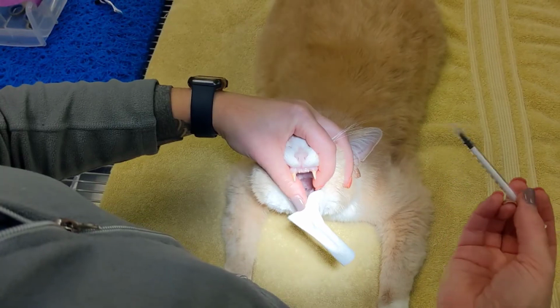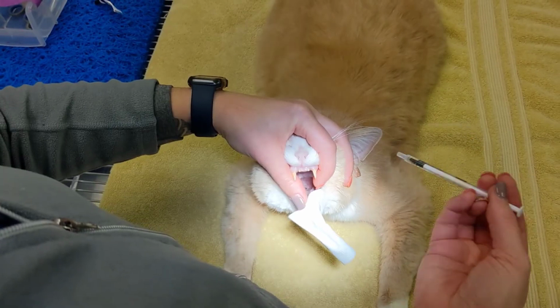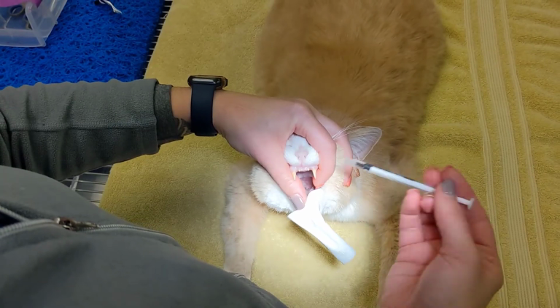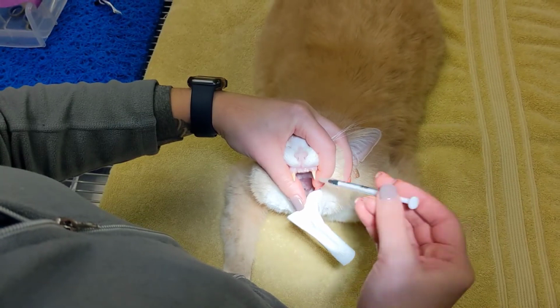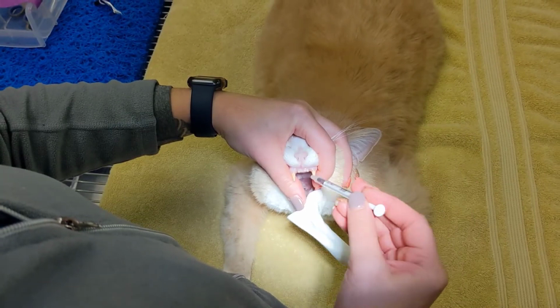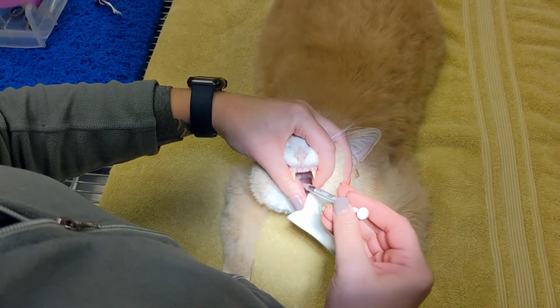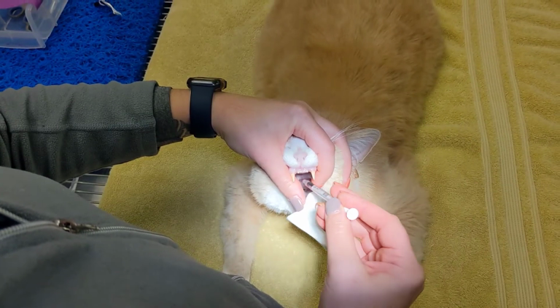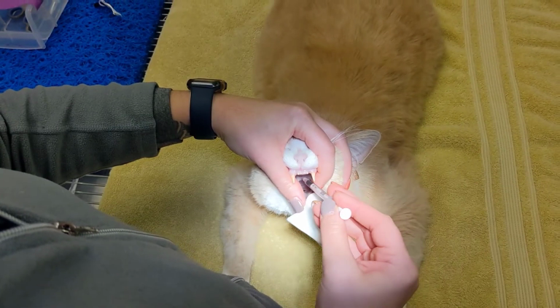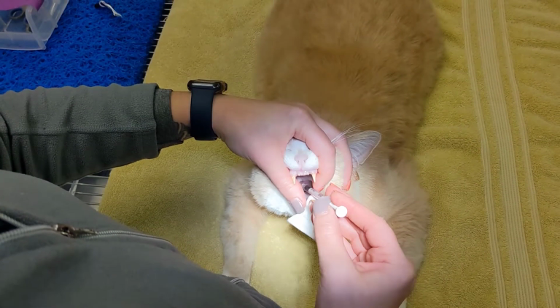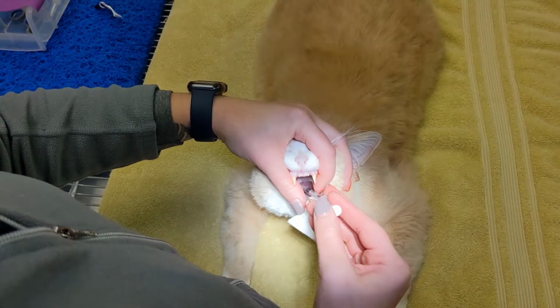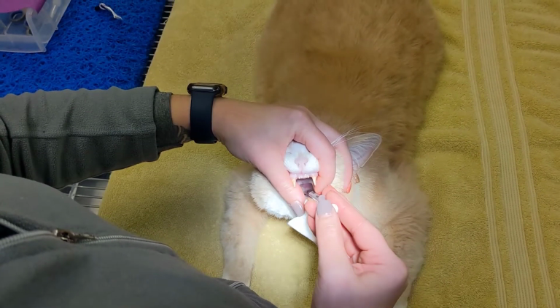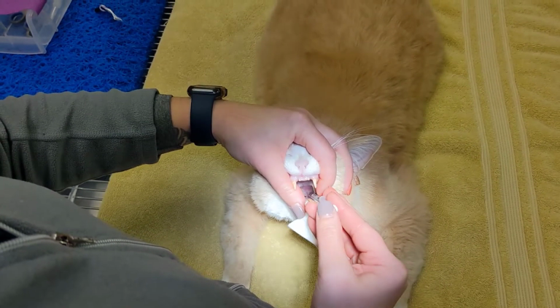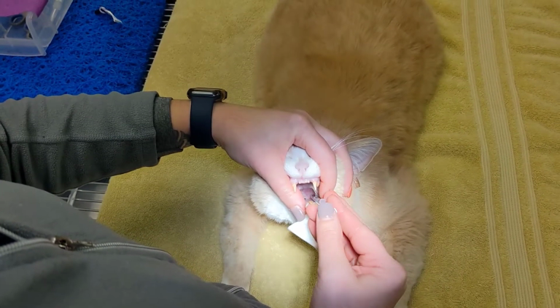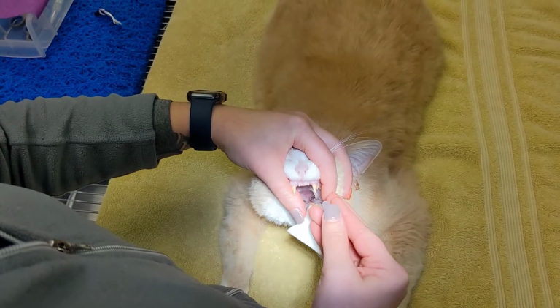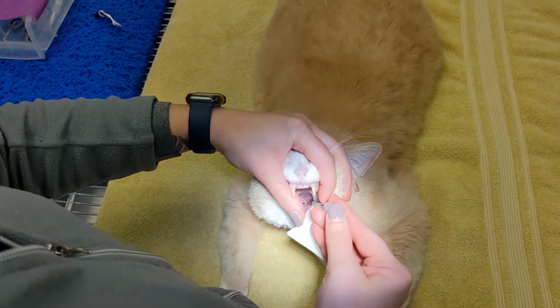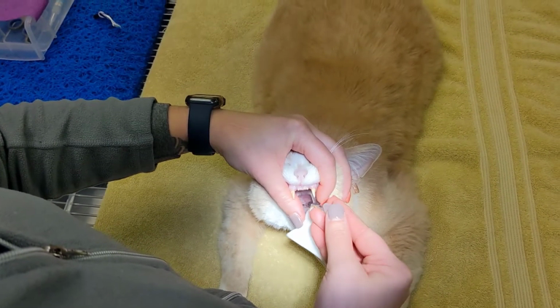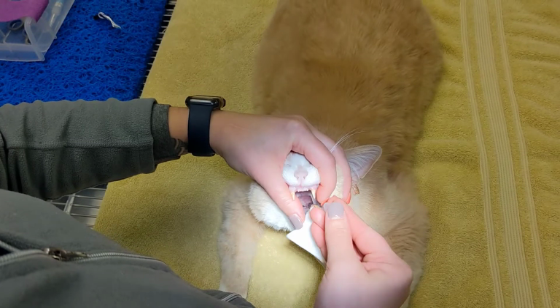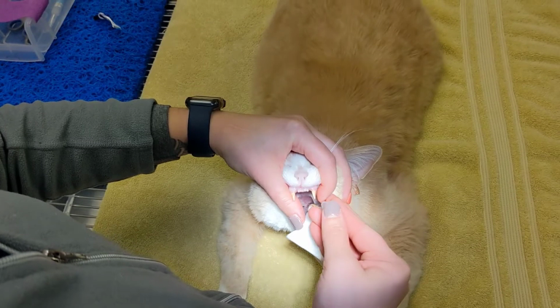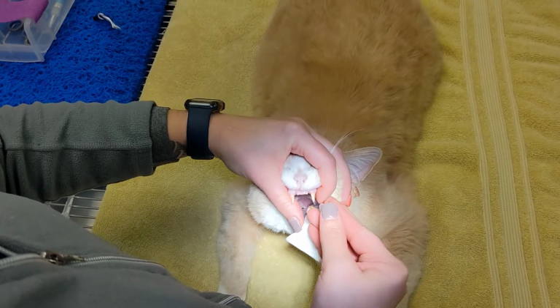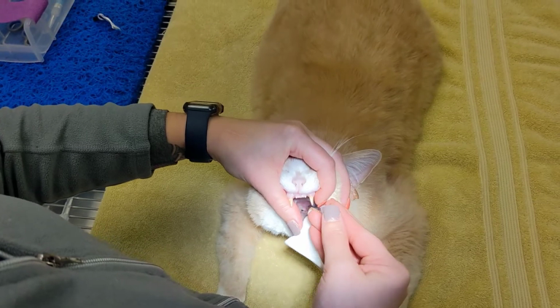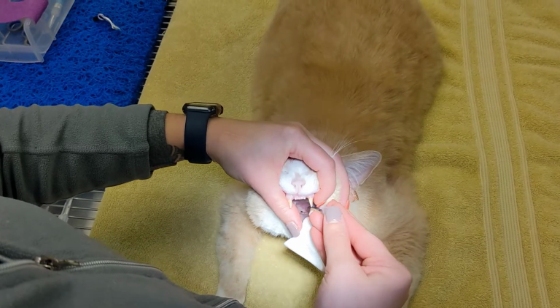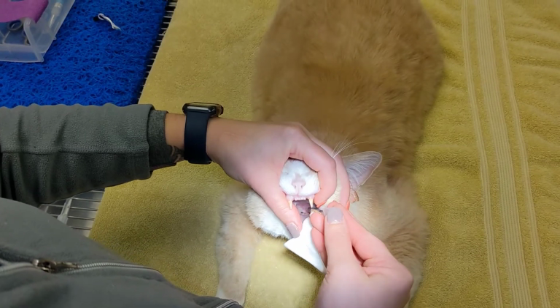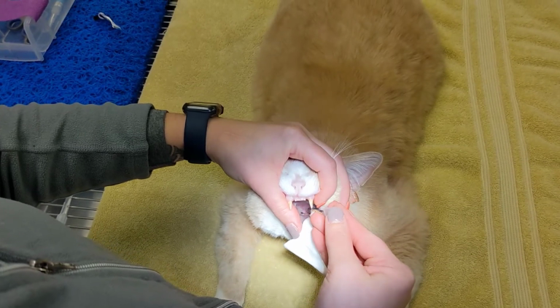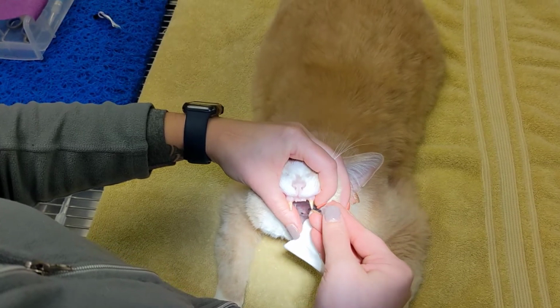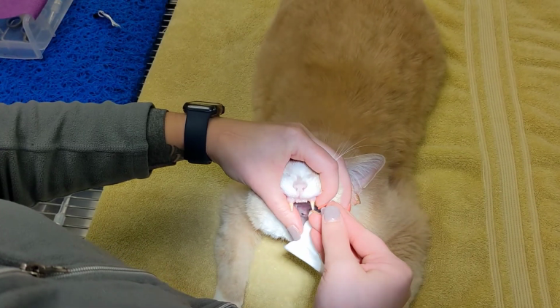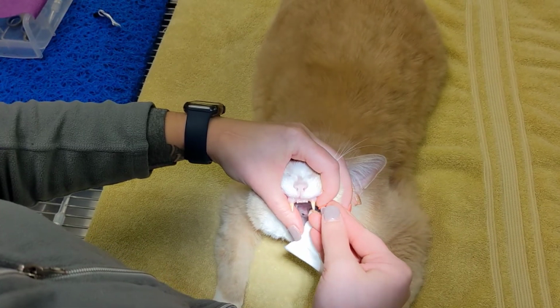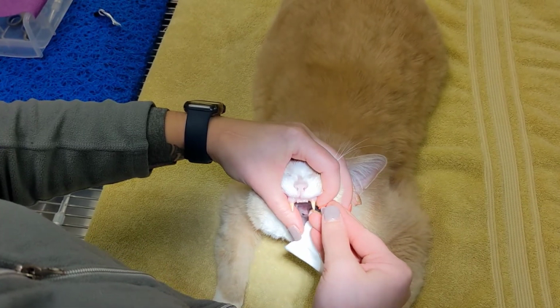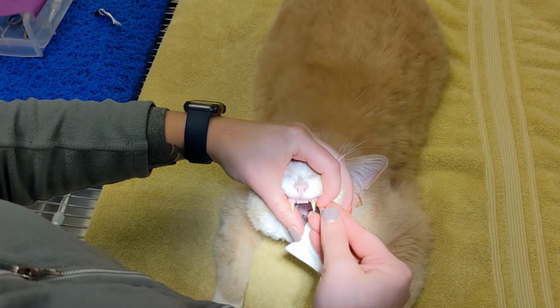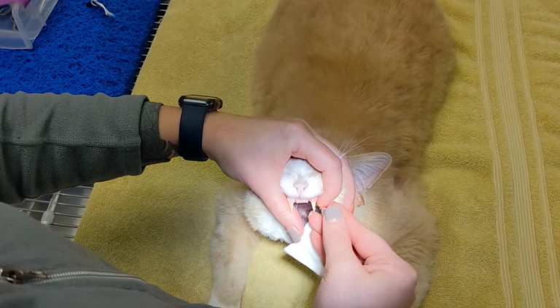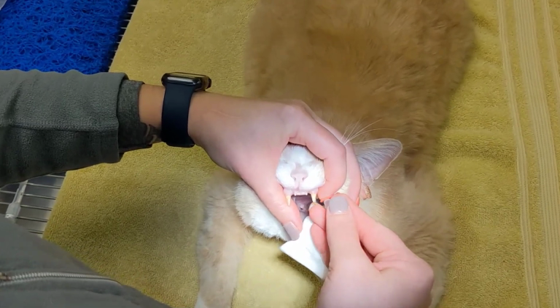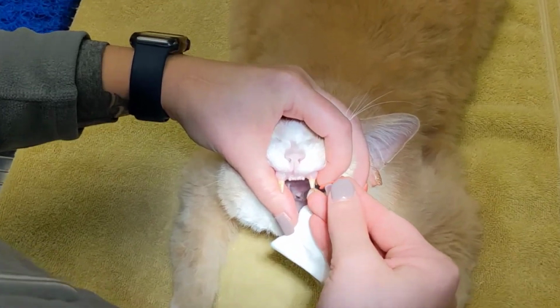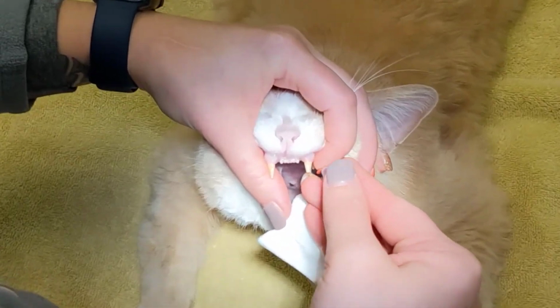Let's watch the whole process again in slow motion. Be sure to pay attention to where the tube is being inserted.